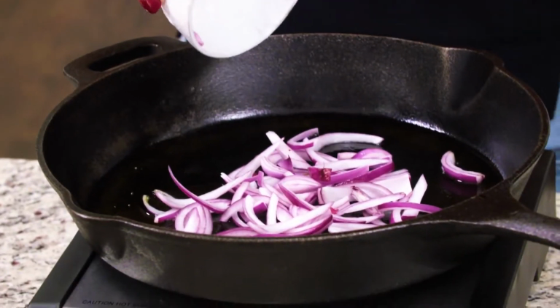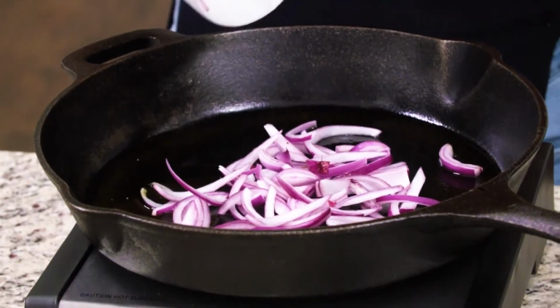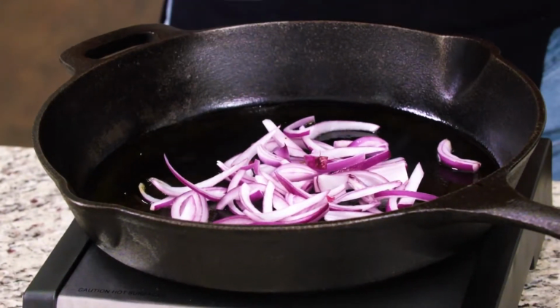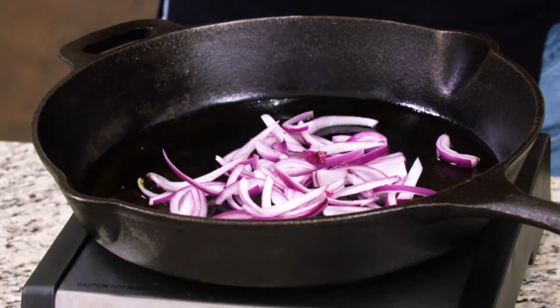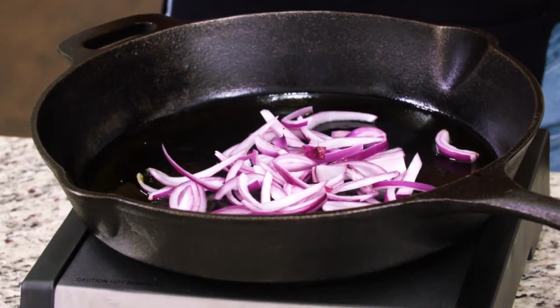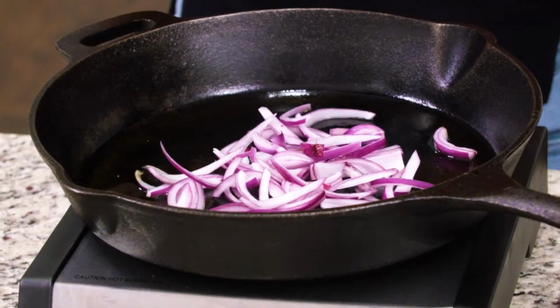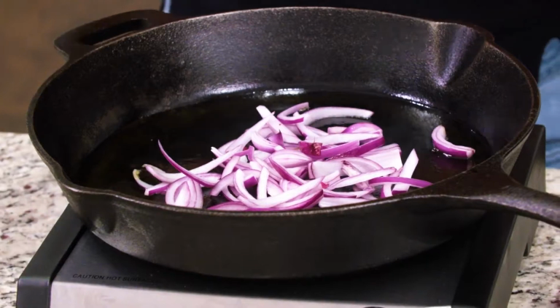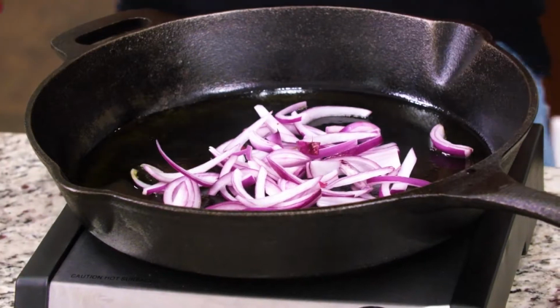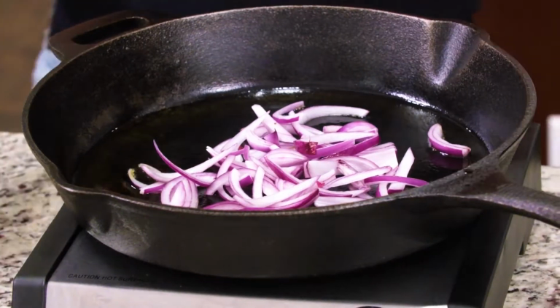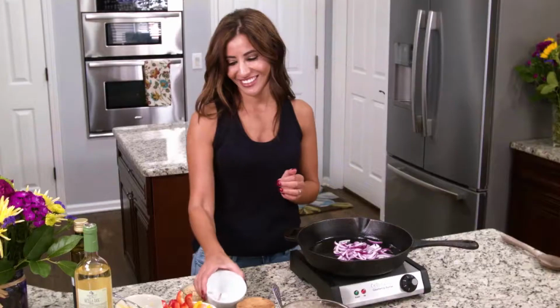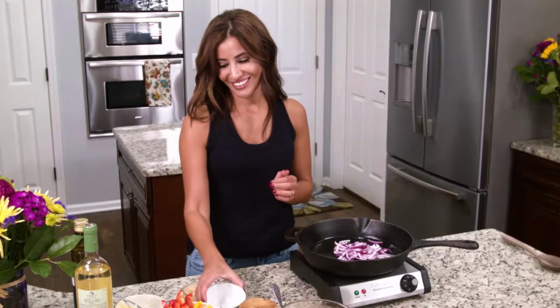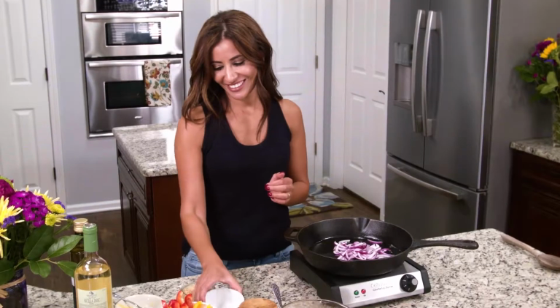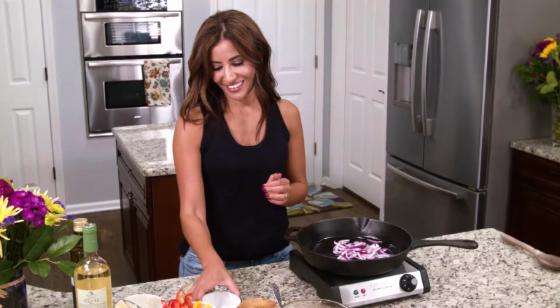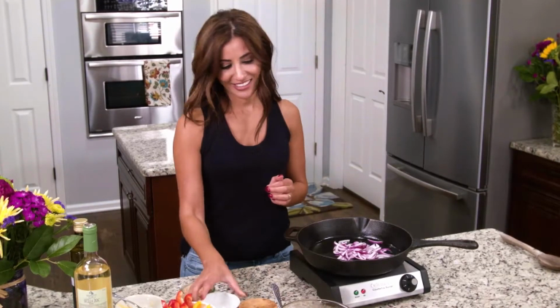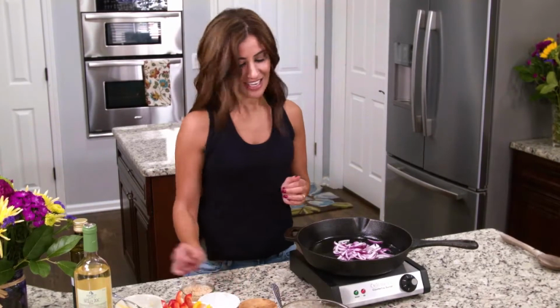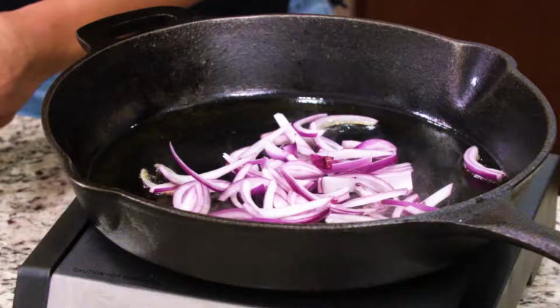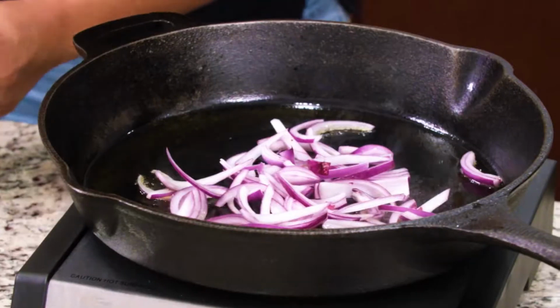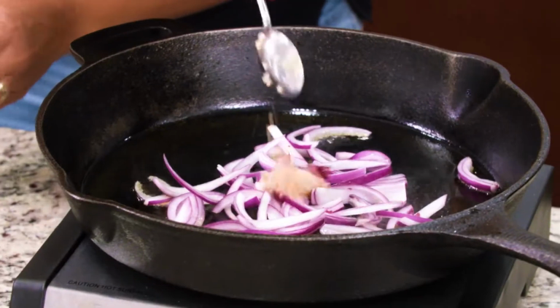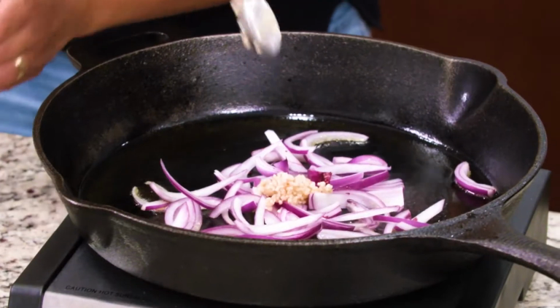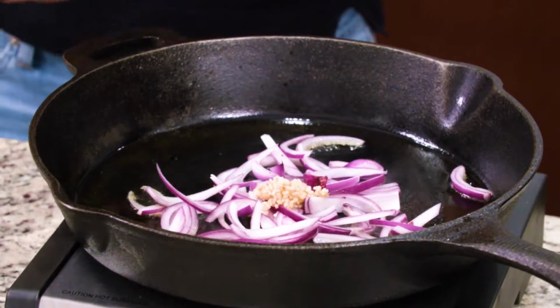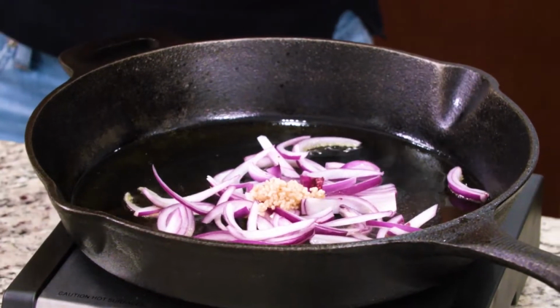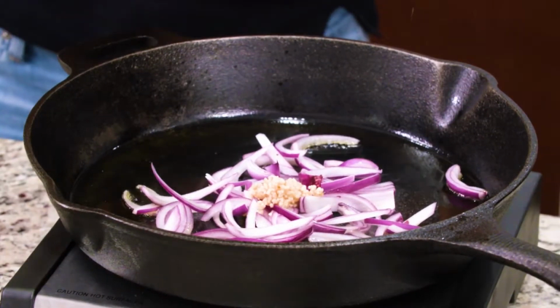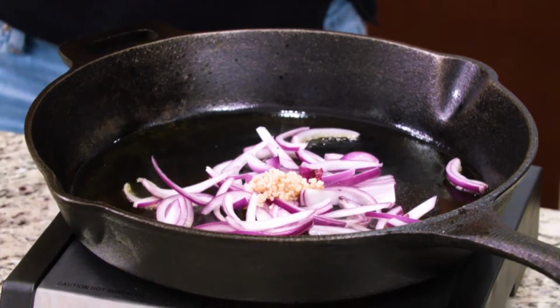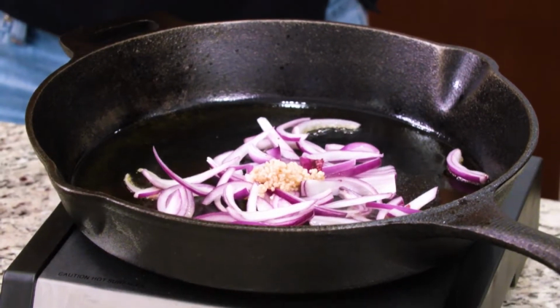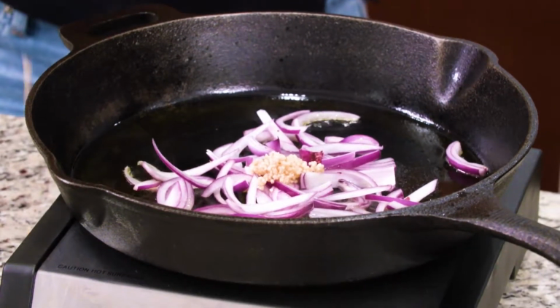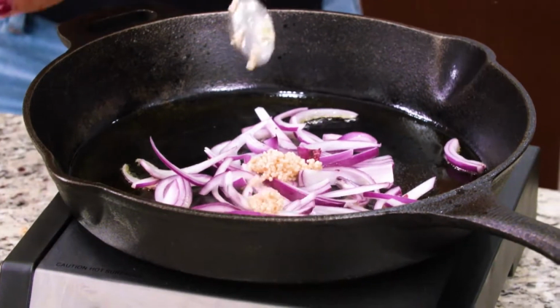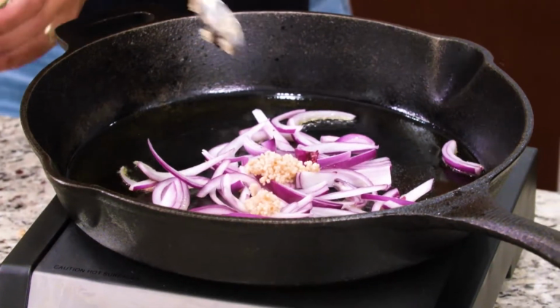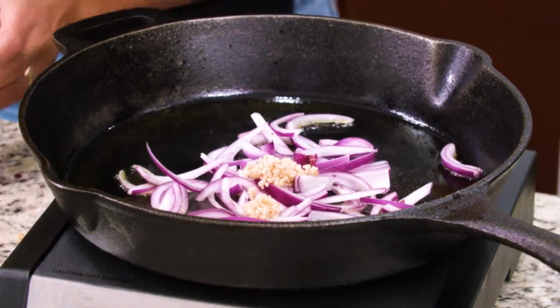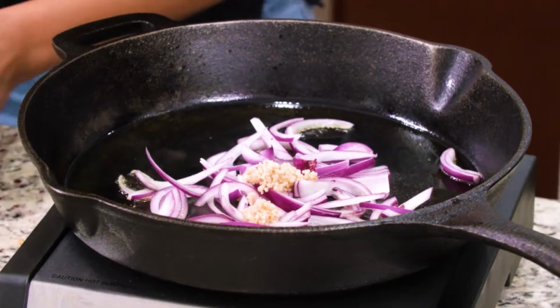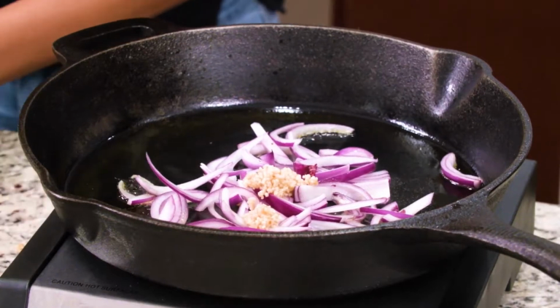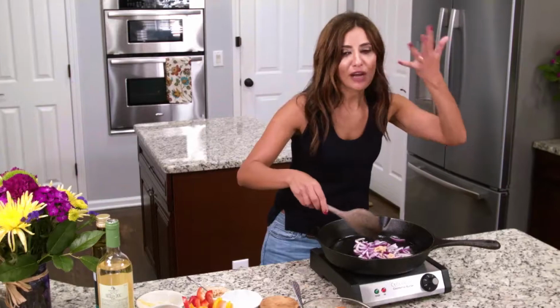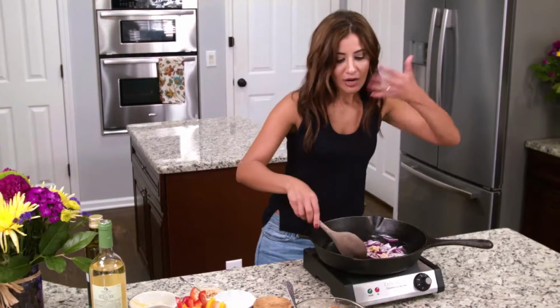I'm gonna go ahead and add some red onion to the skillet. Next we have a little garlic — cook that until nice and fragrant.